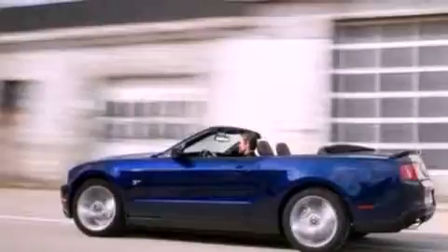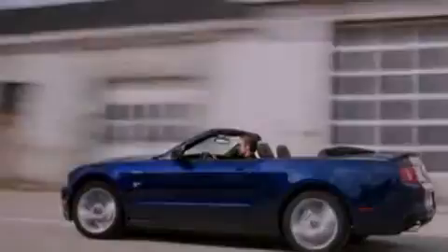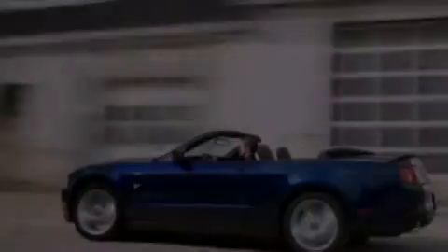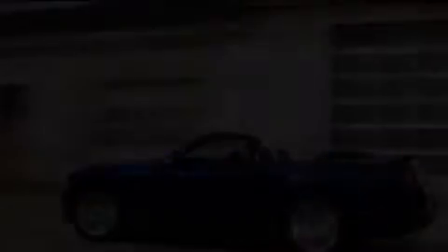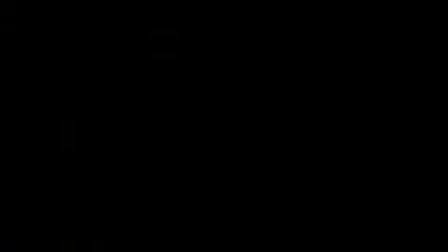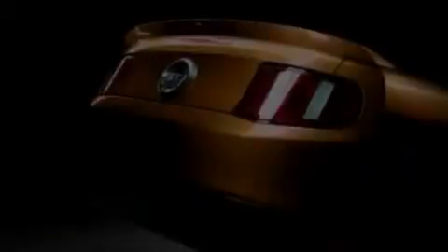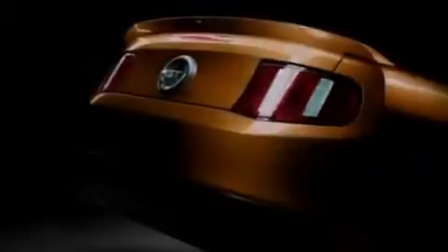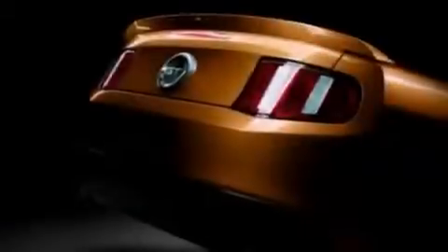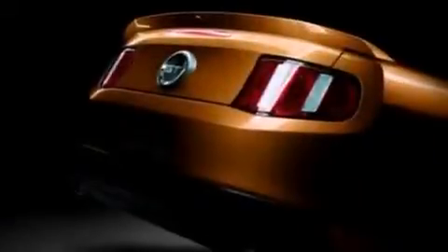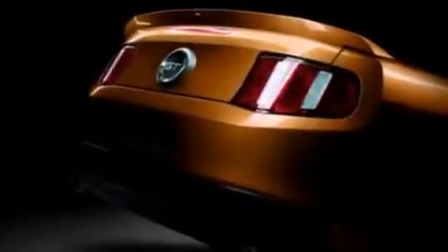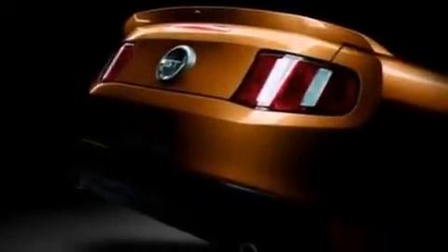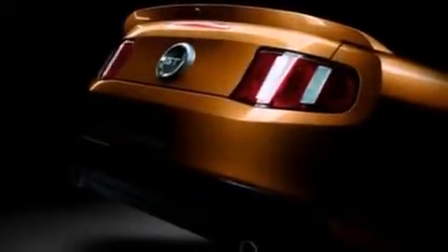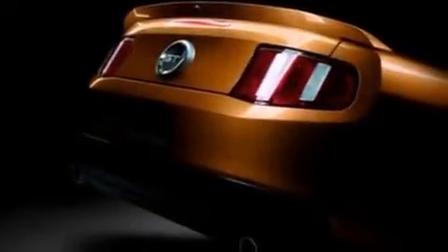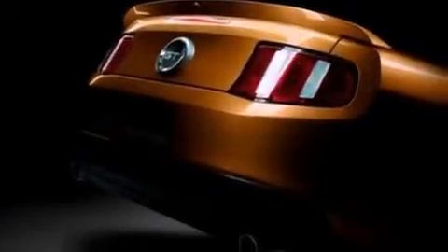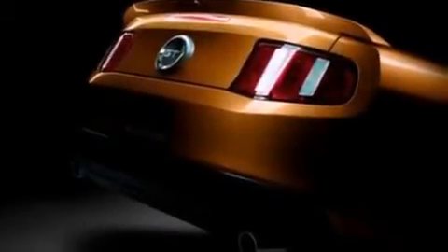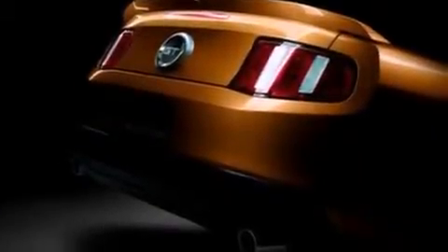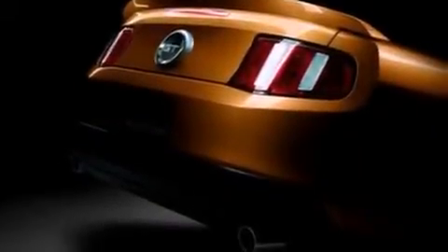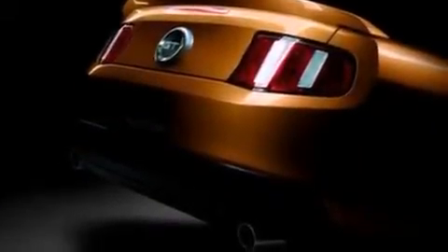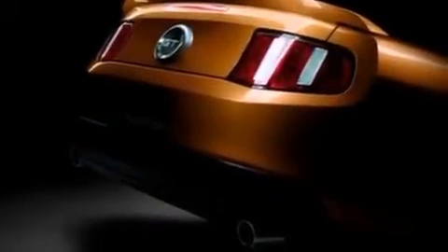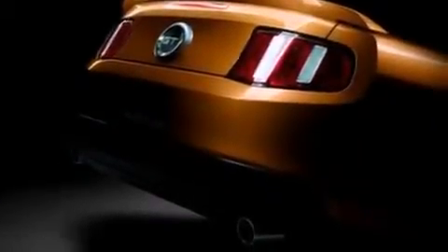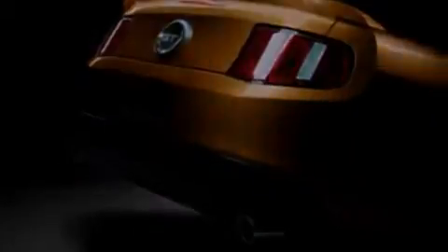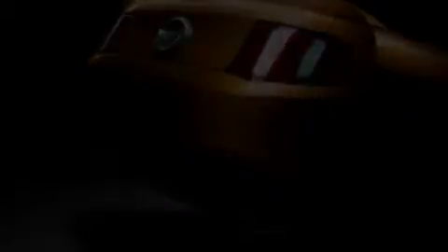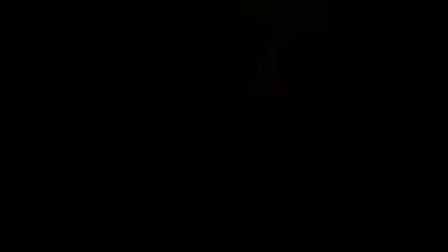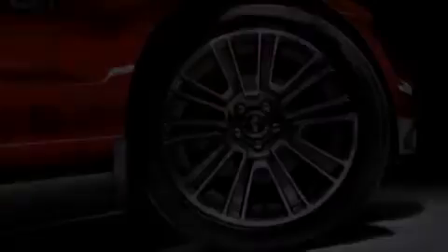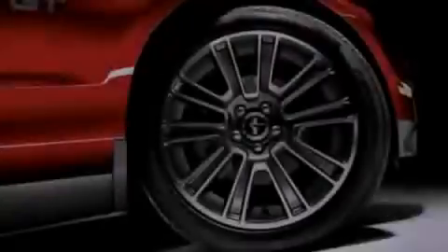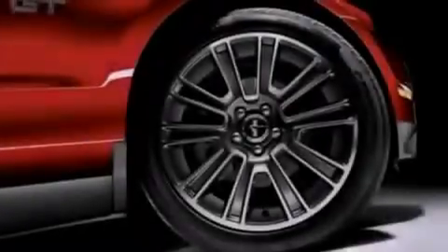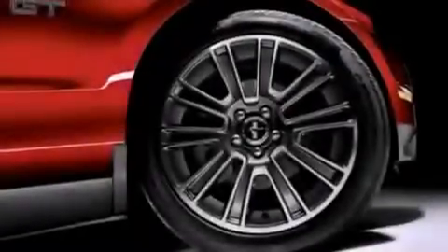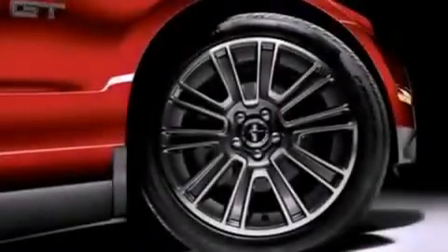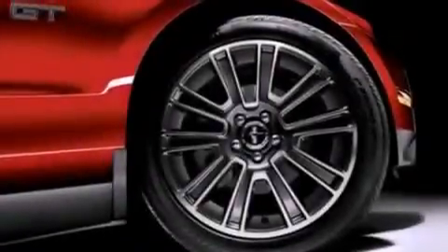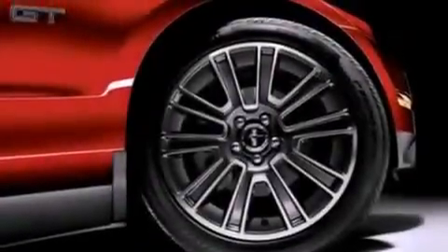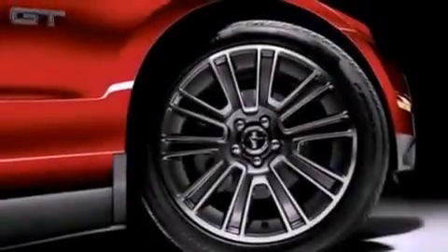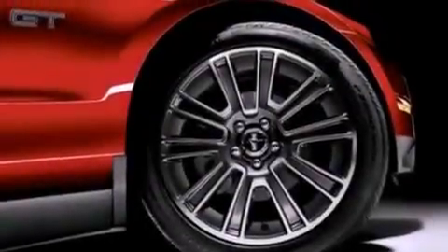Additional features include an engine immobilizer theft deterrent system, 12-volt power outlets, a low-tire pressure indicator, privacy glass, and cruise control.